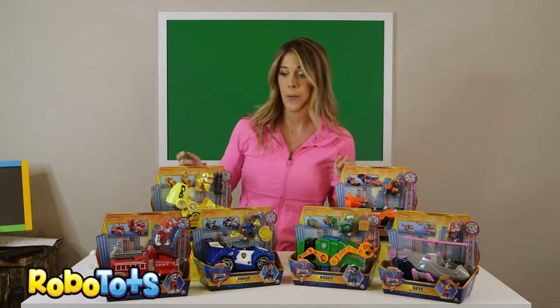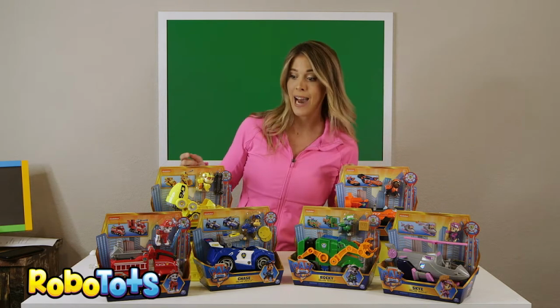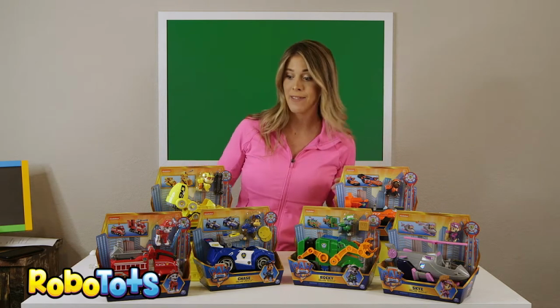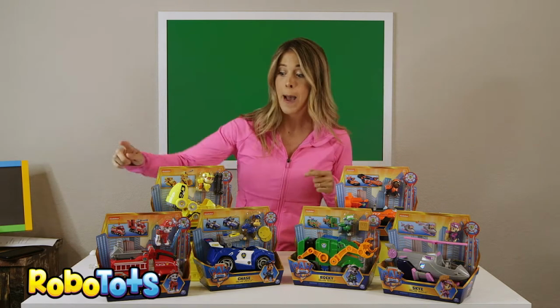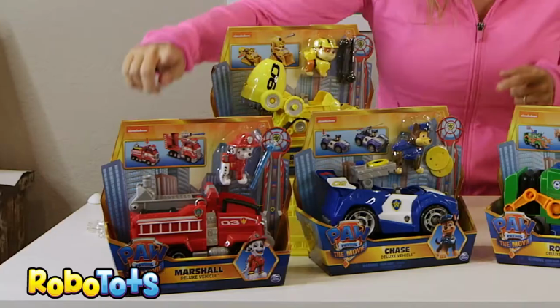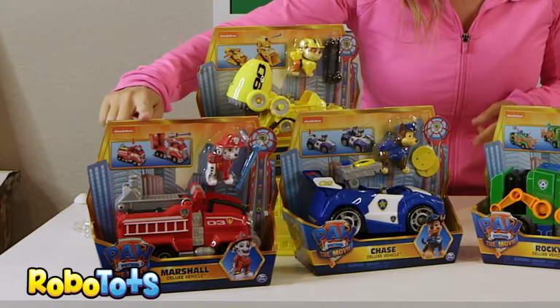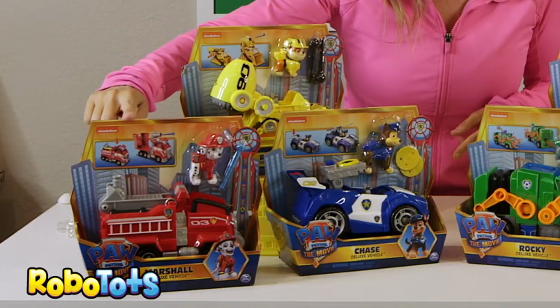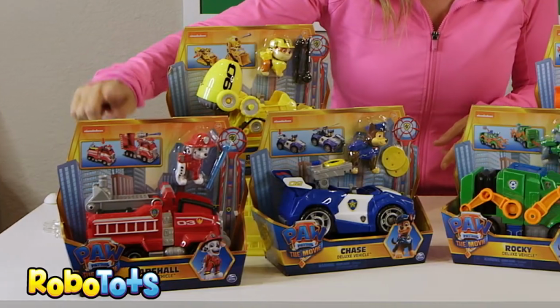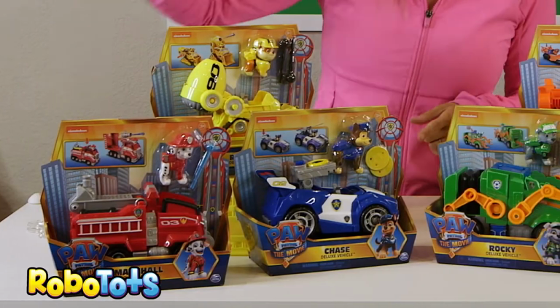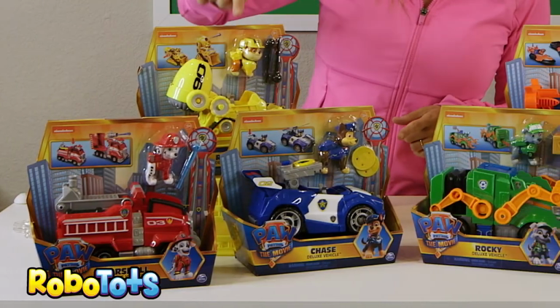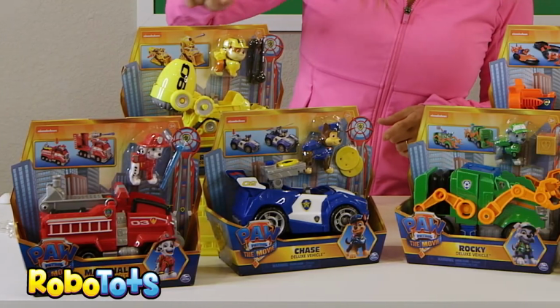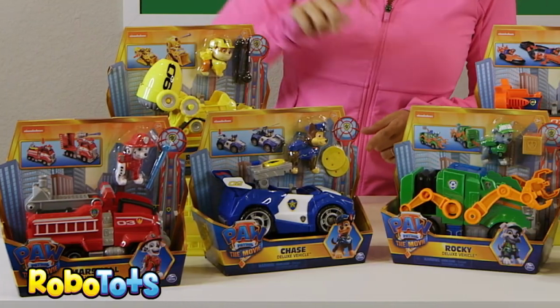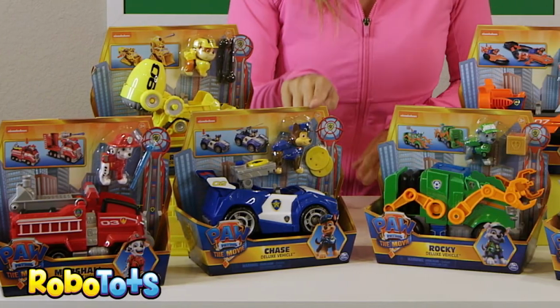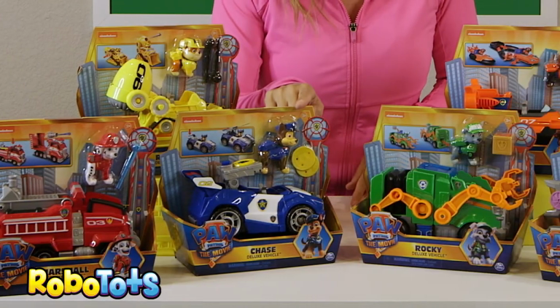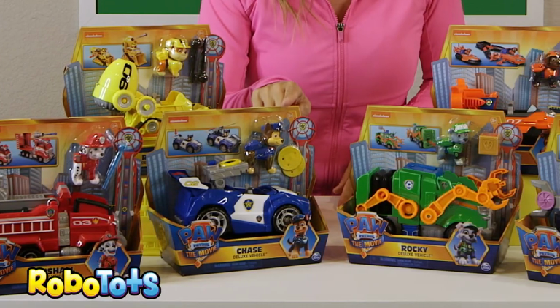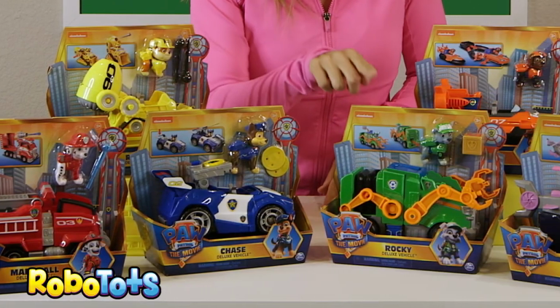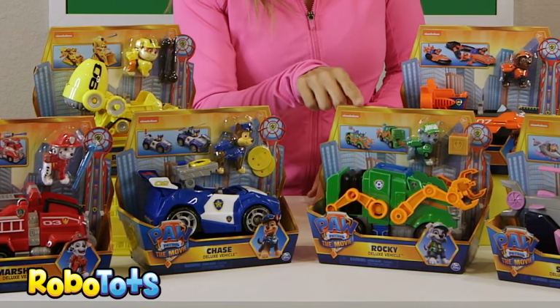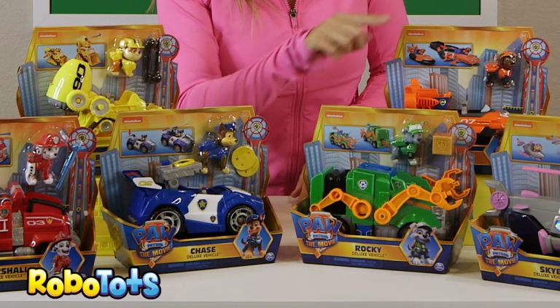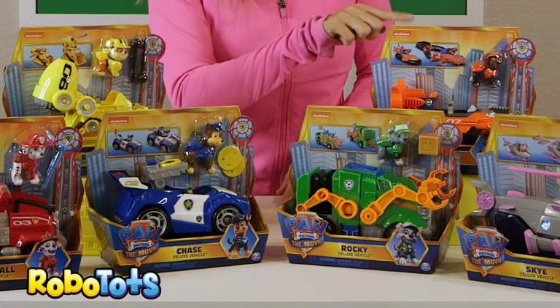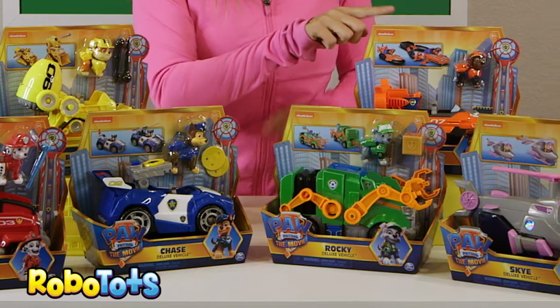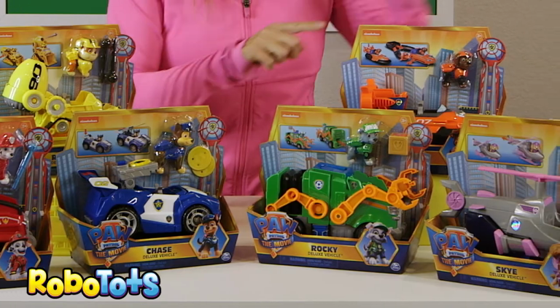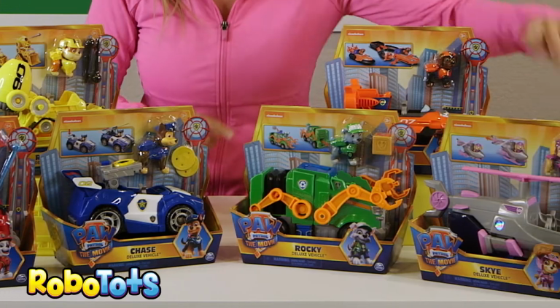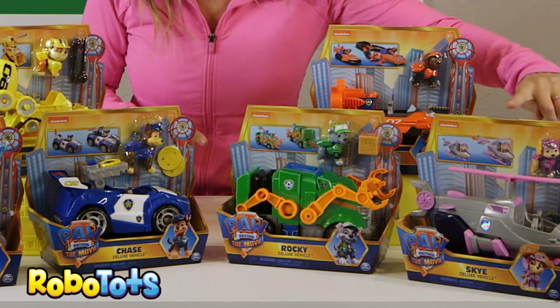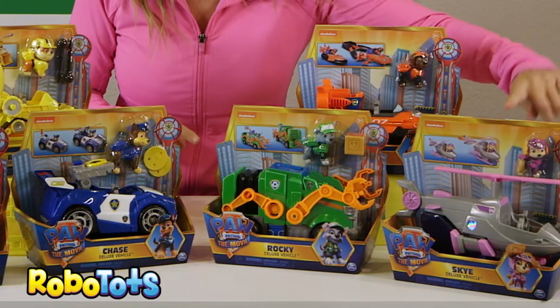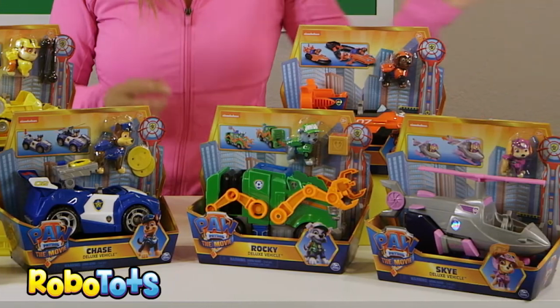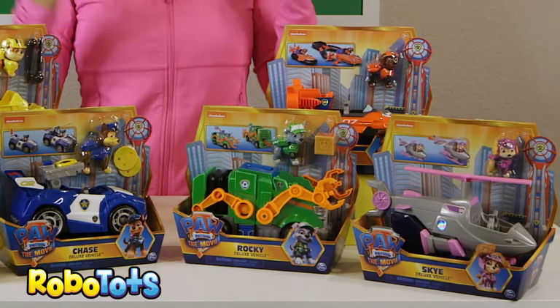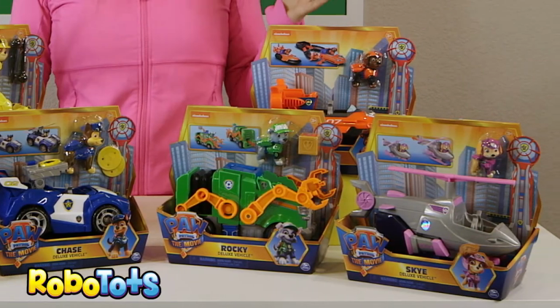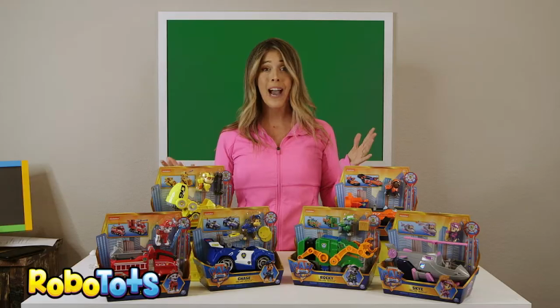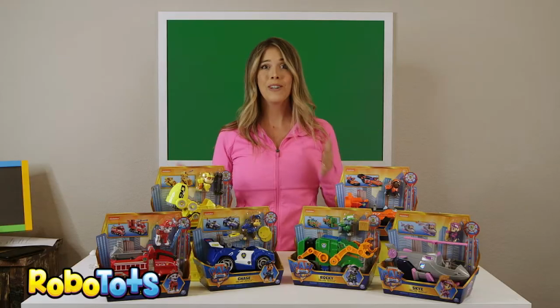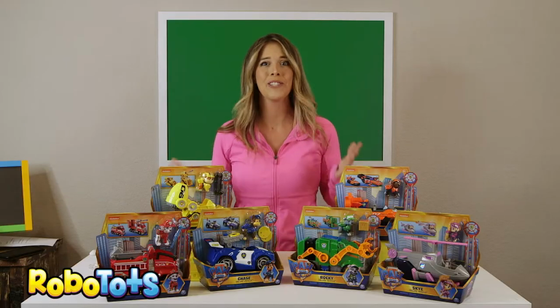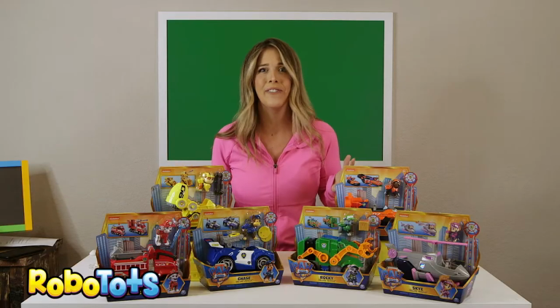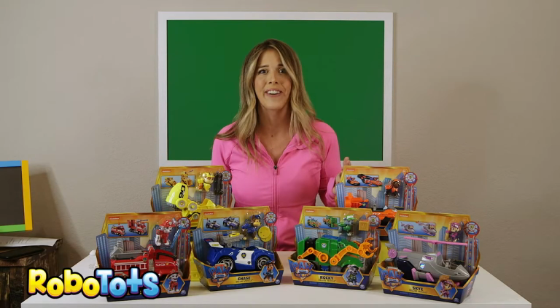We have Marshall, Rubble, Chase, Rocky, Zuma, Skye. Which one's your favorite?